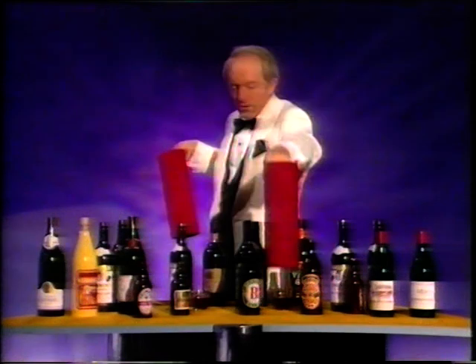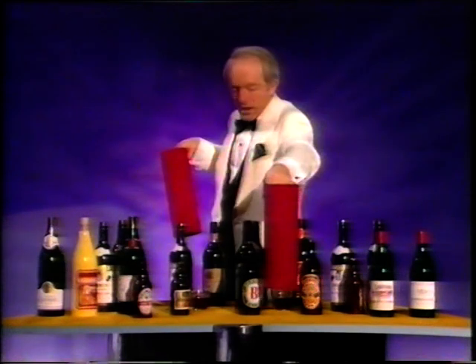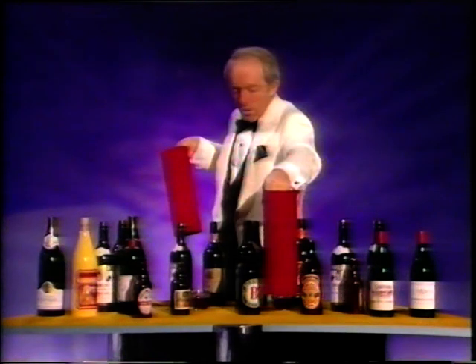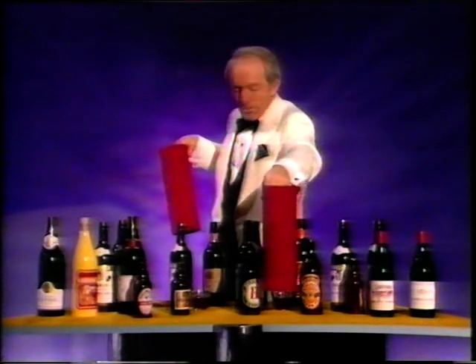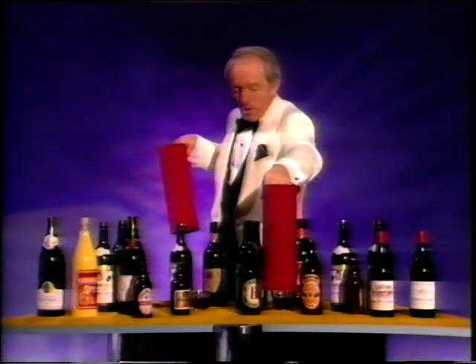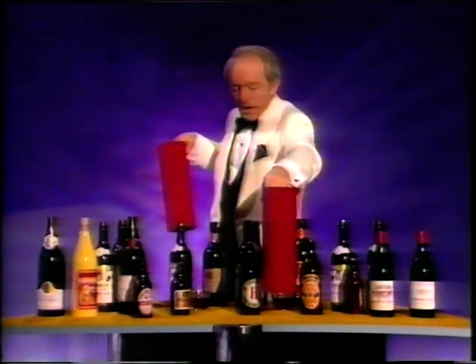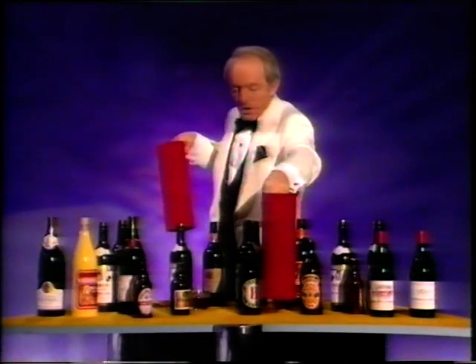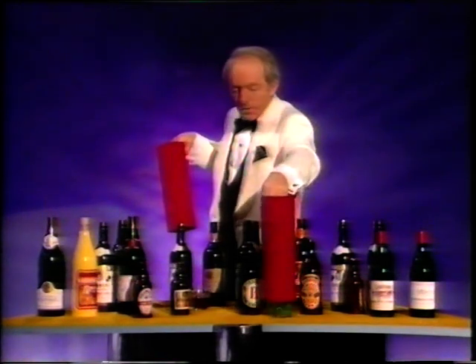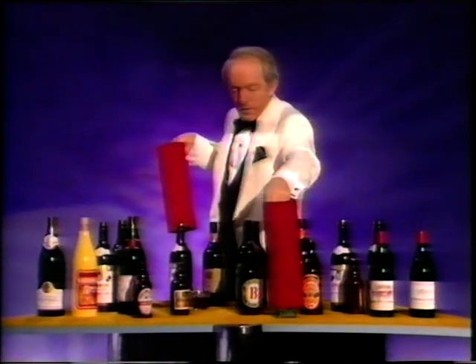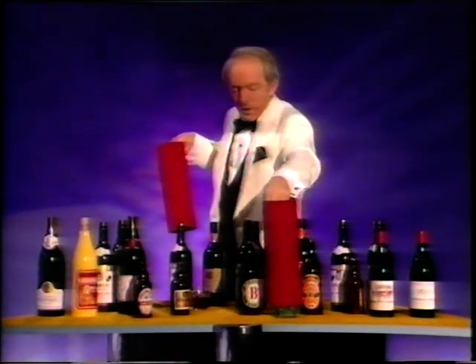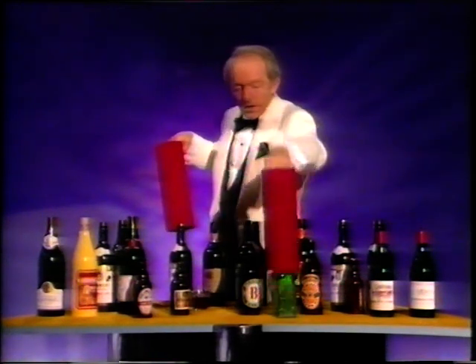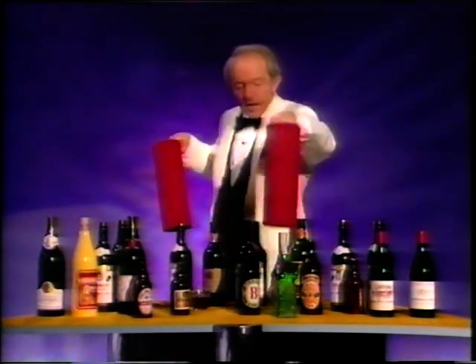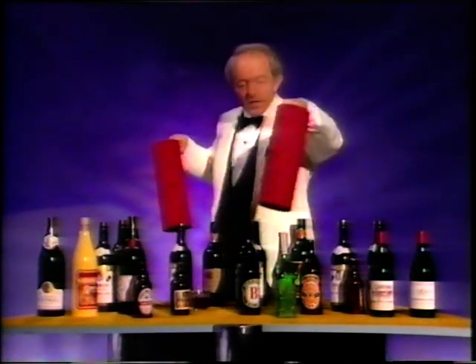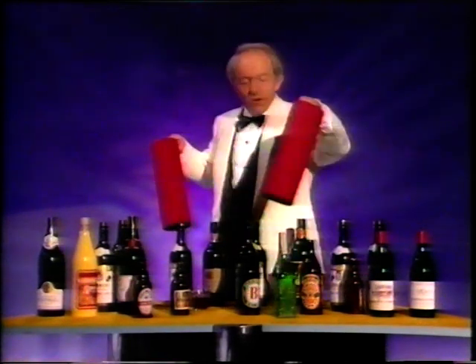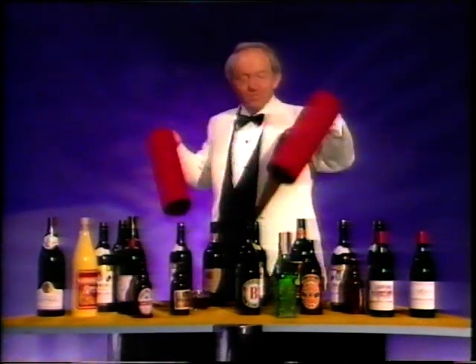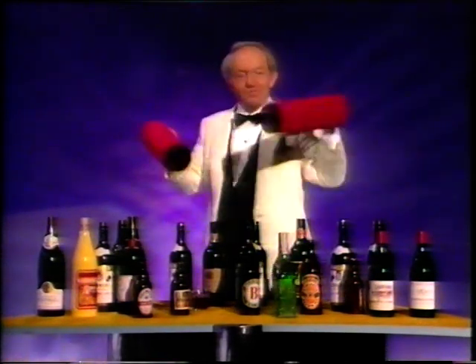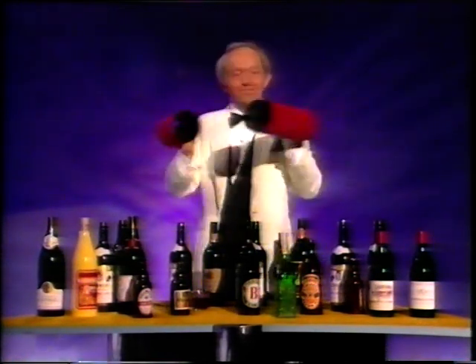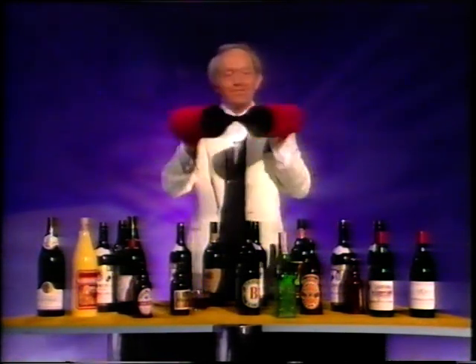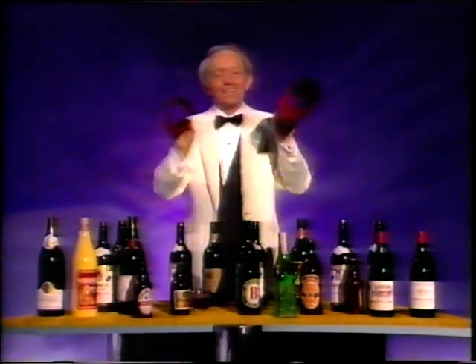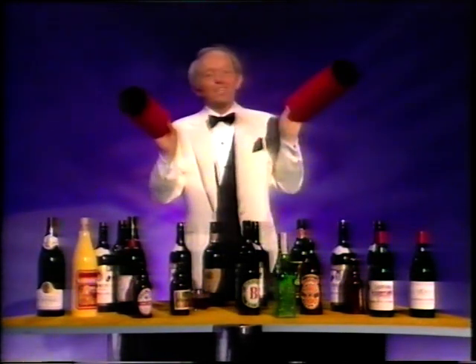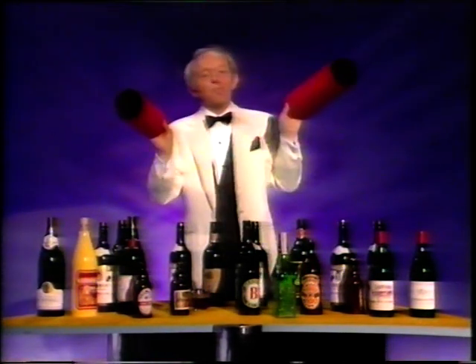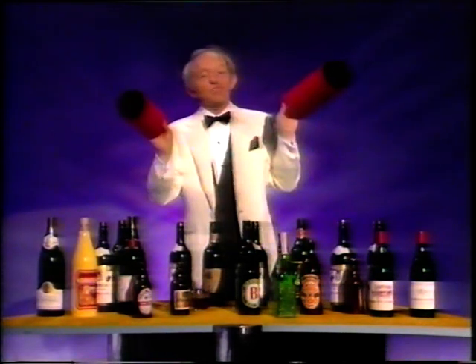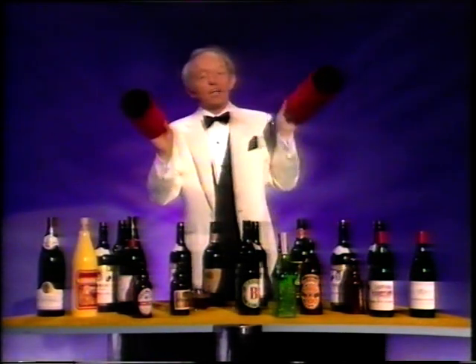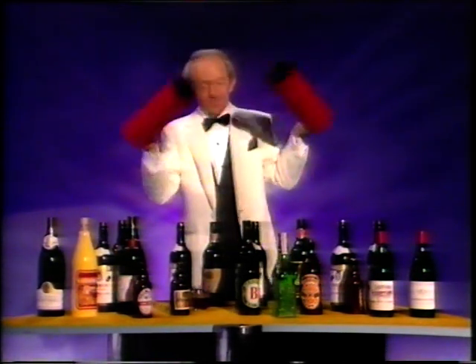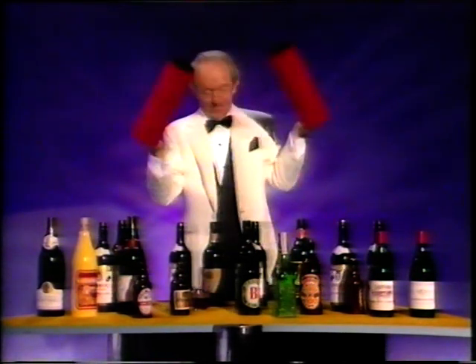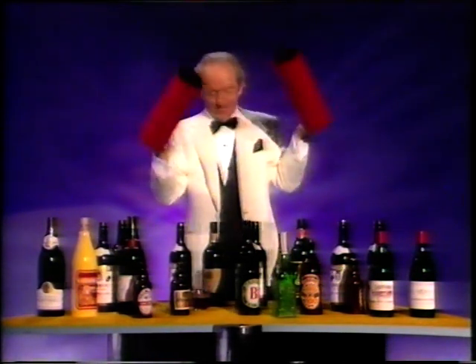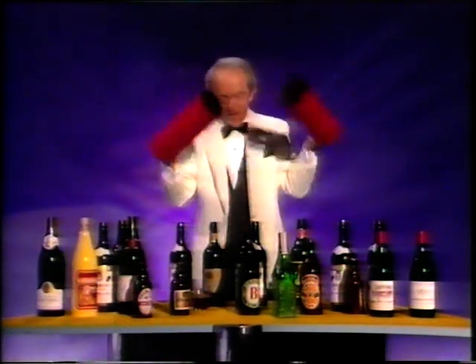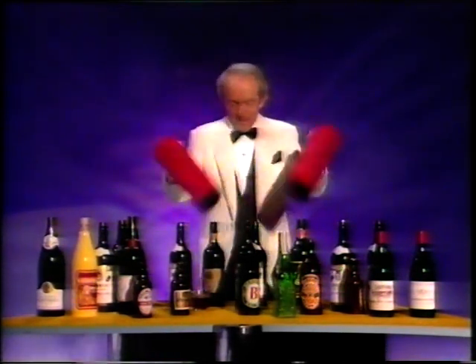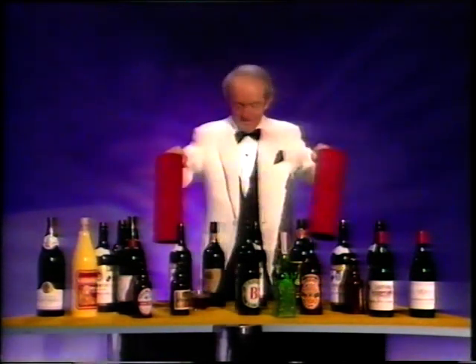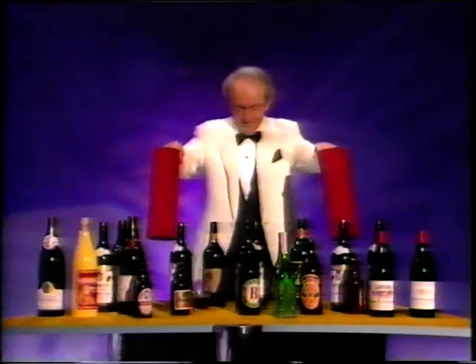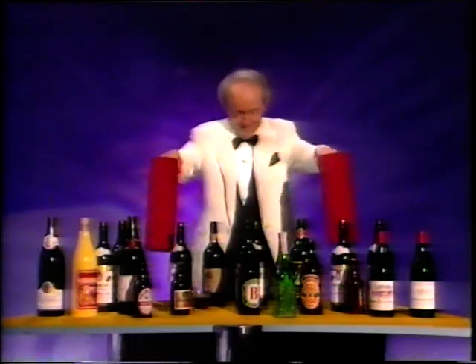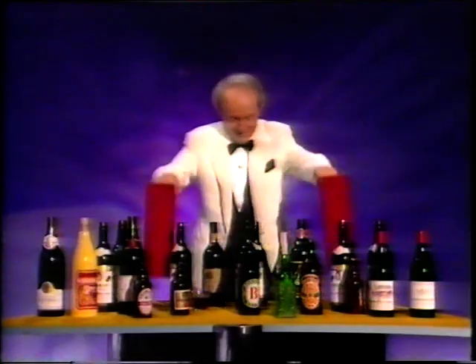One more bottle. There you go. It's magic.